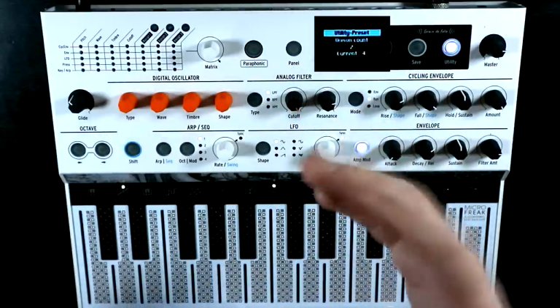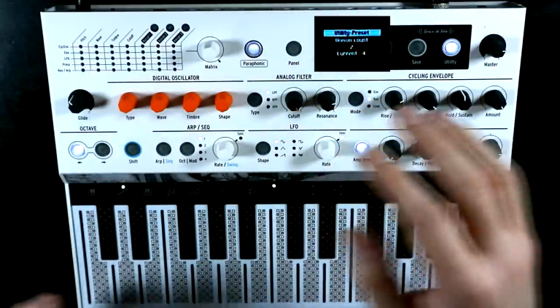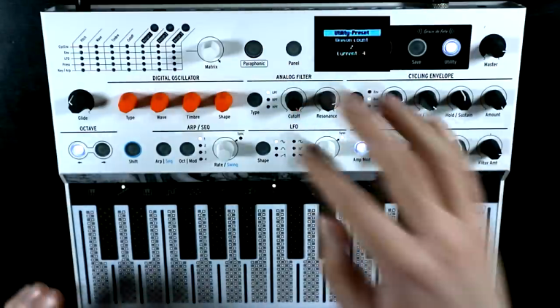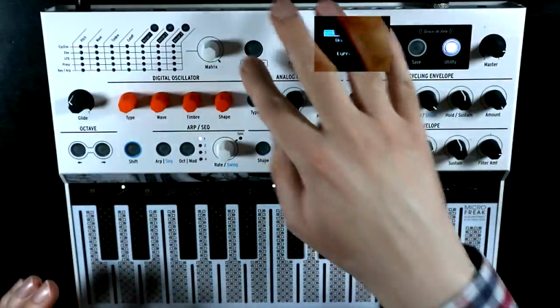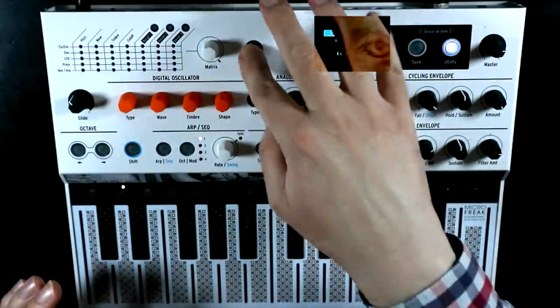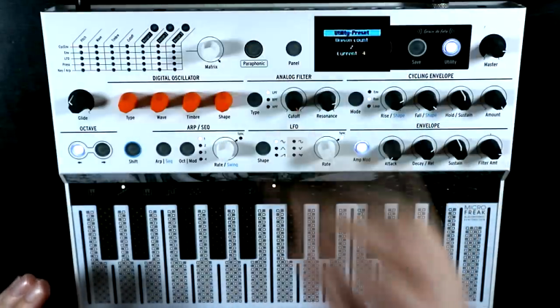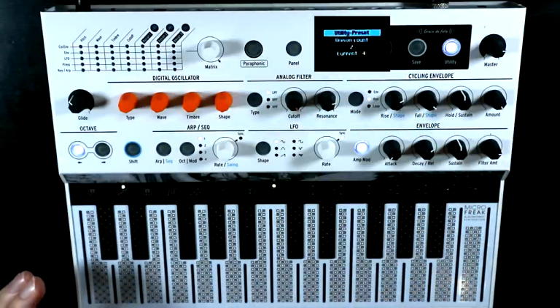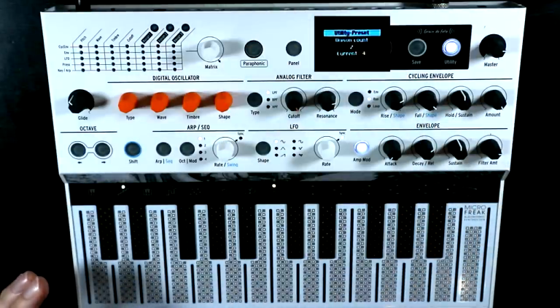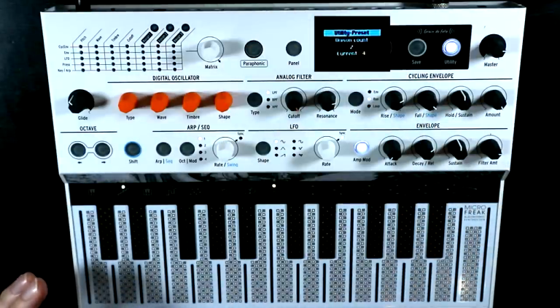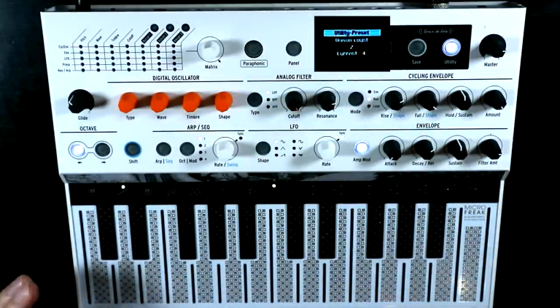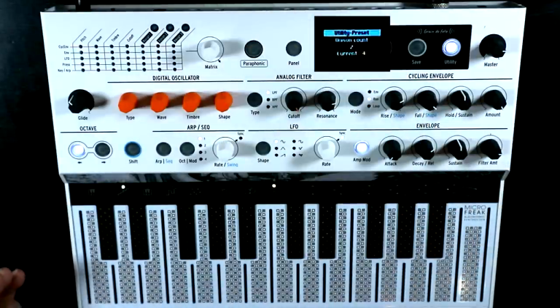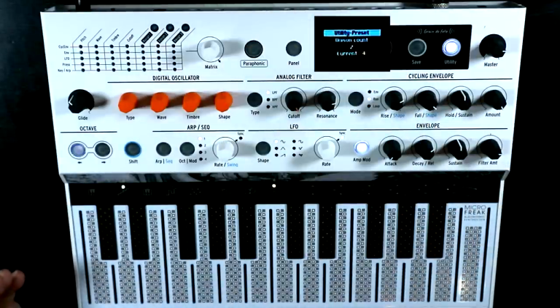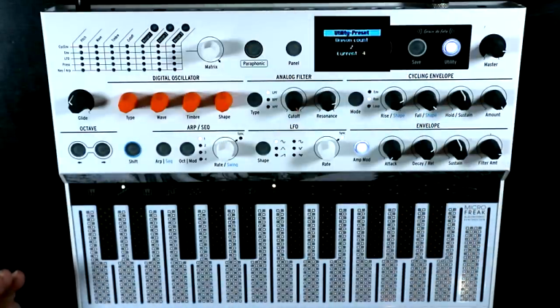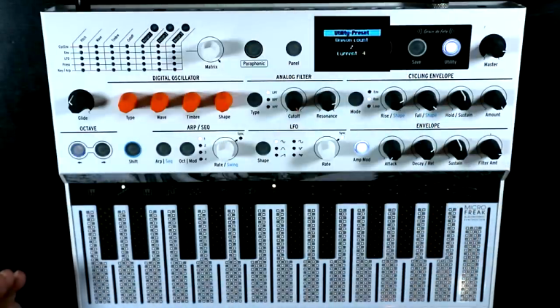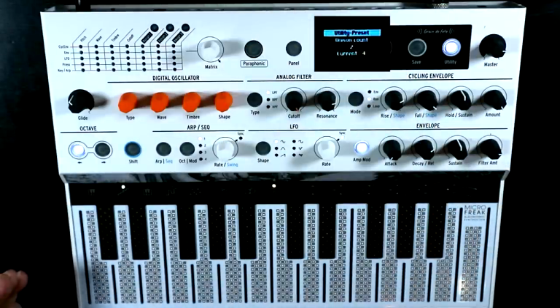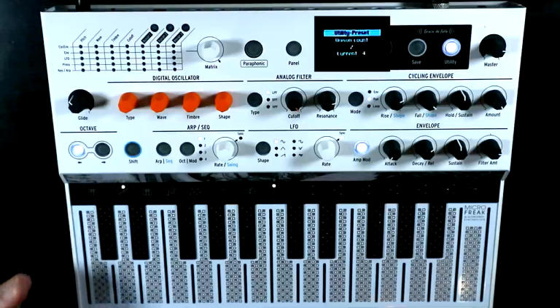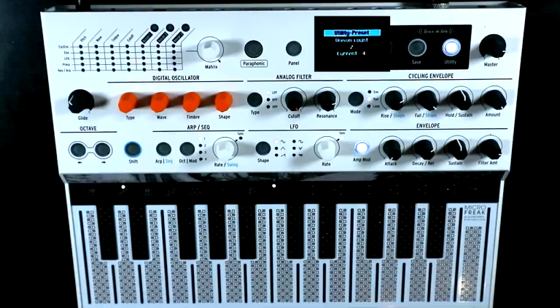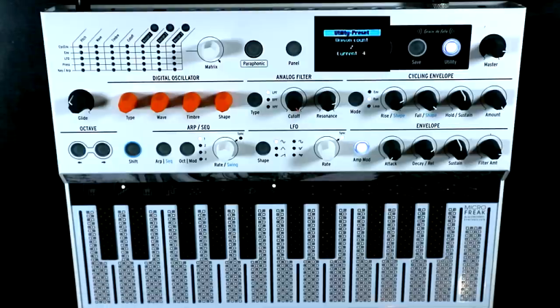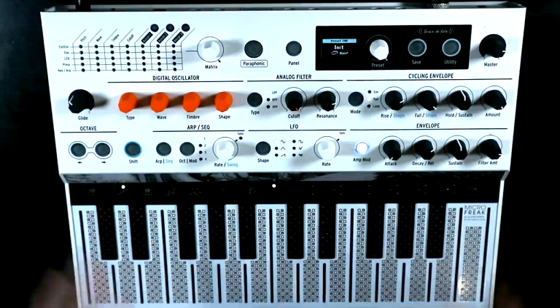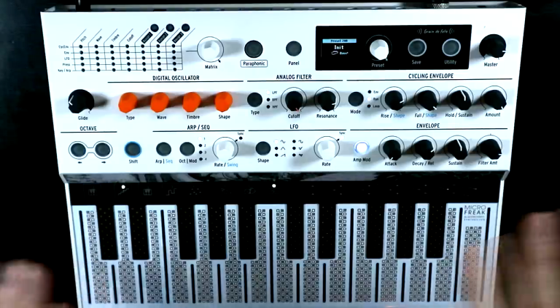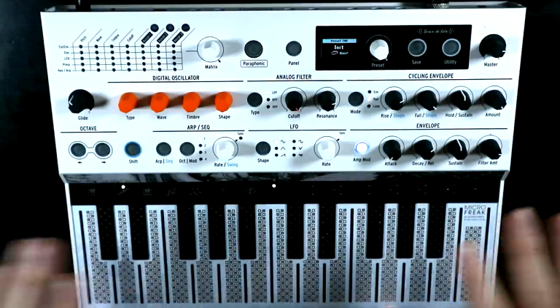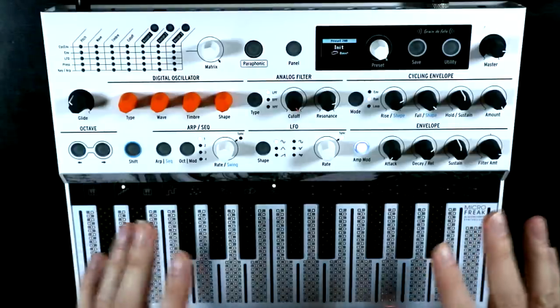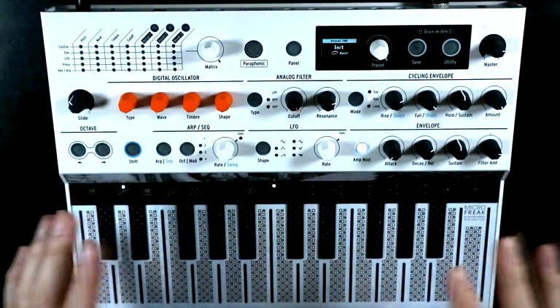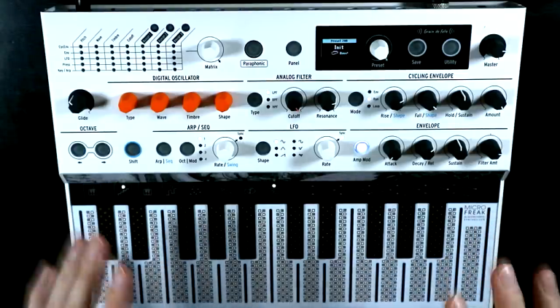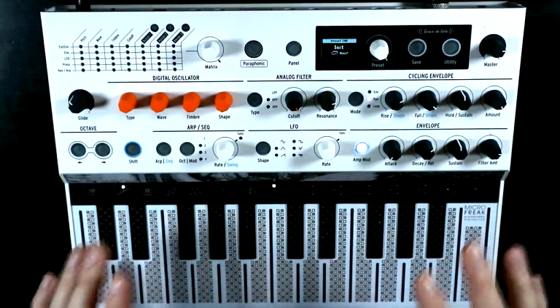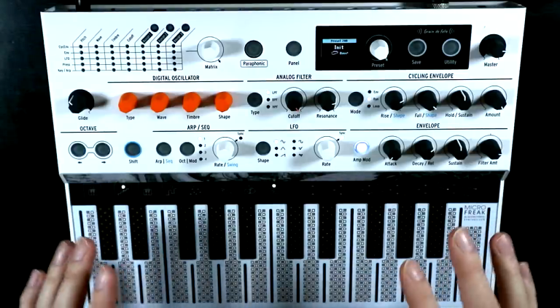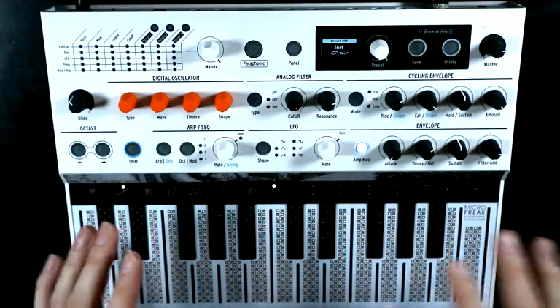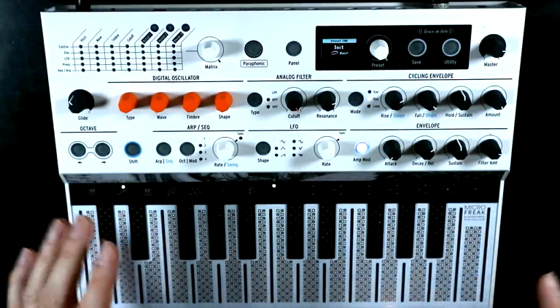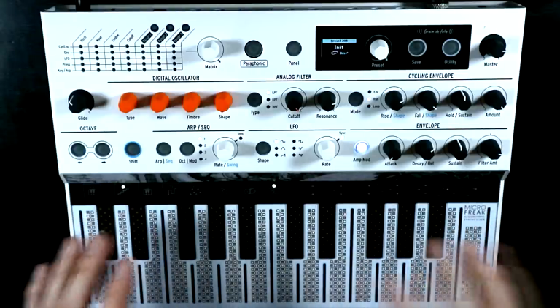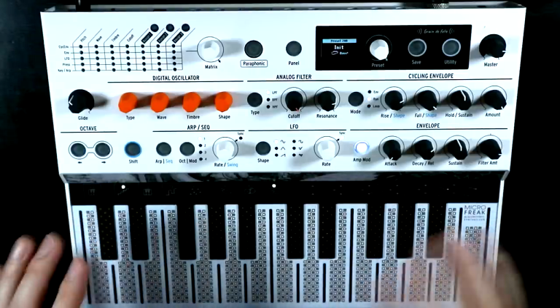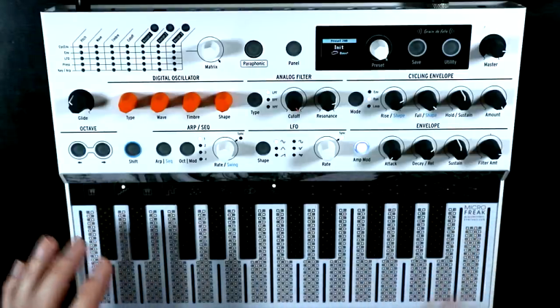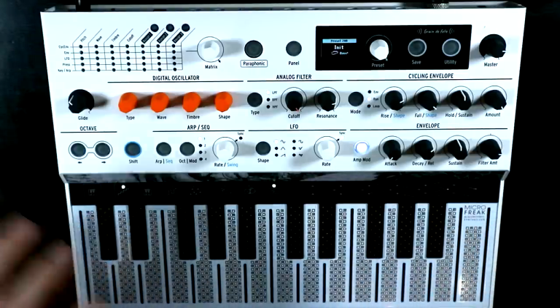Just one final thought: to turn it off, just tap the Paraphonic button again. Okay, so let's check out these Noise Engineering oscillator types.